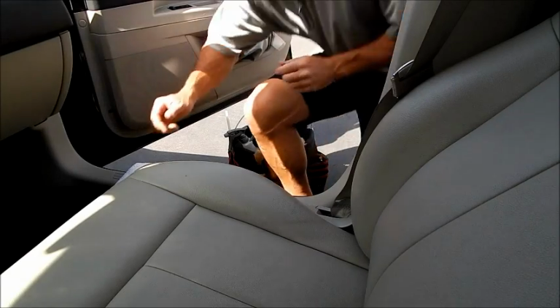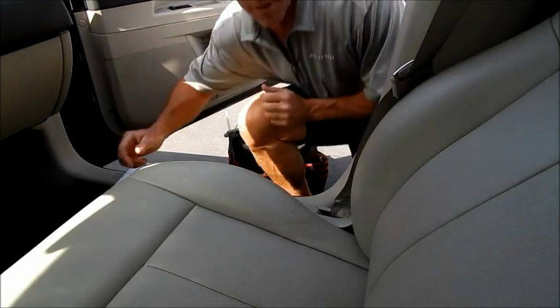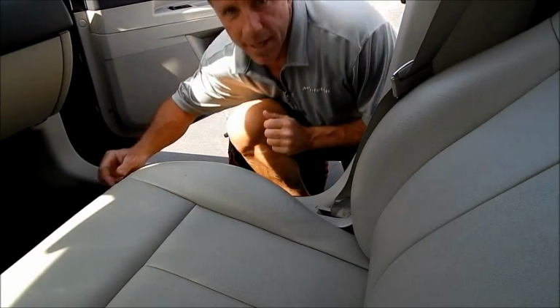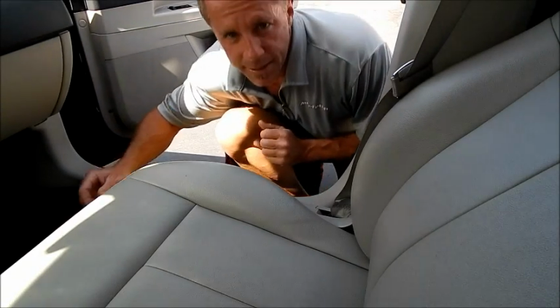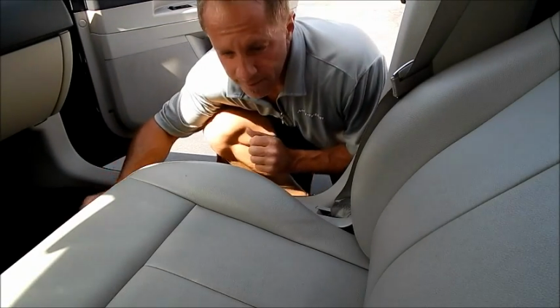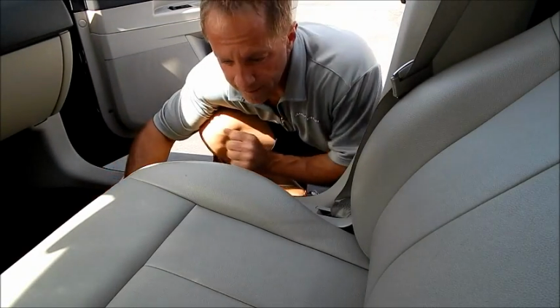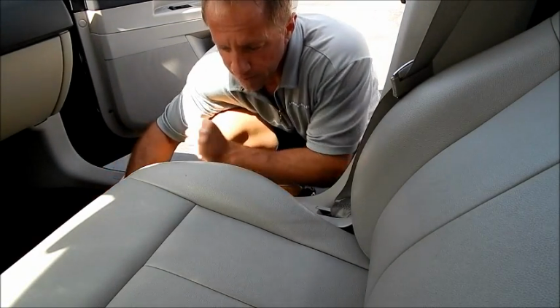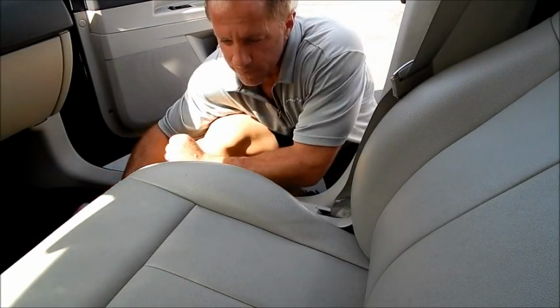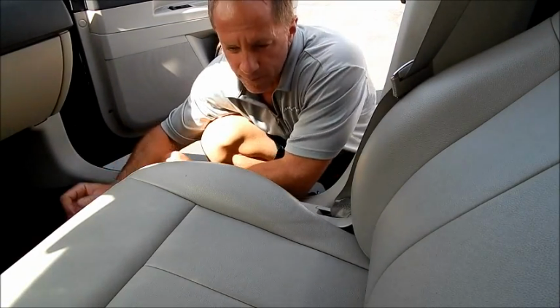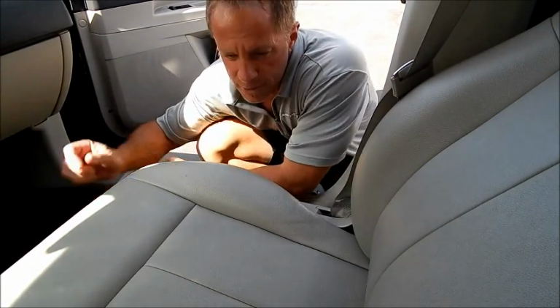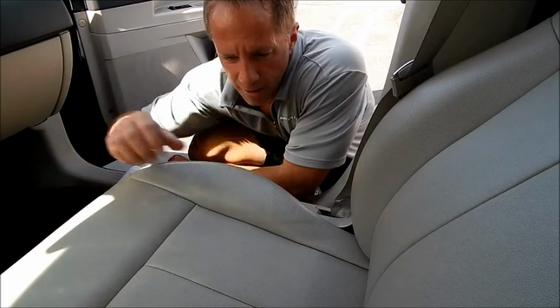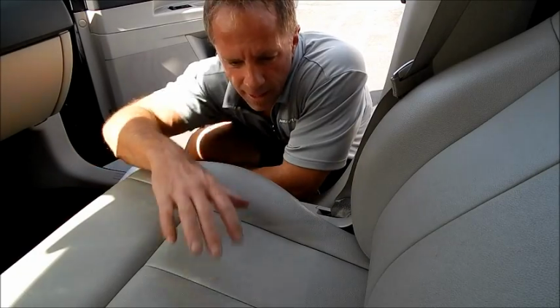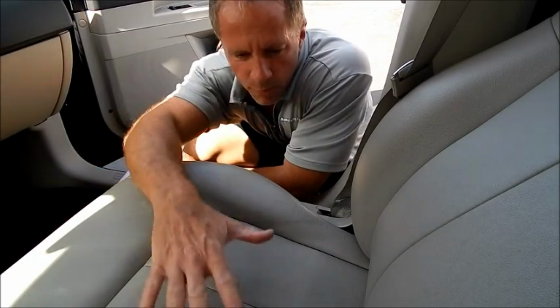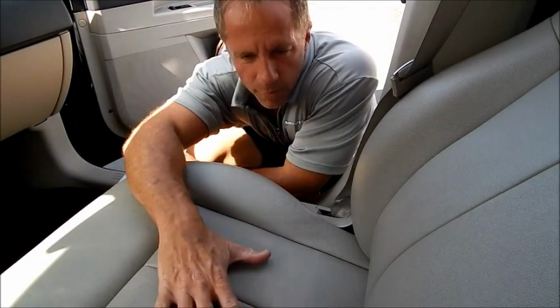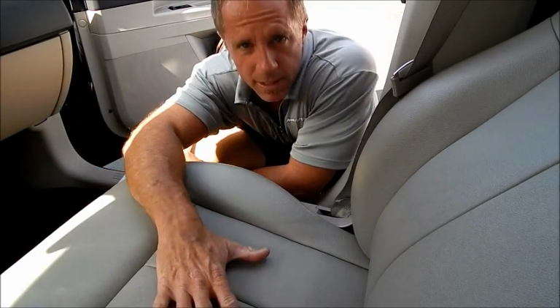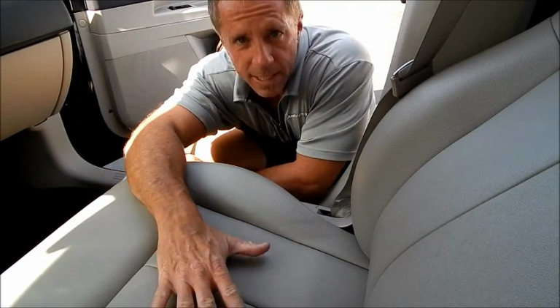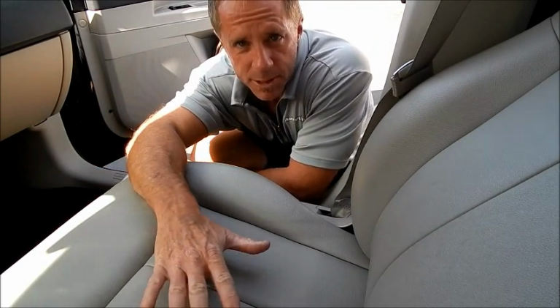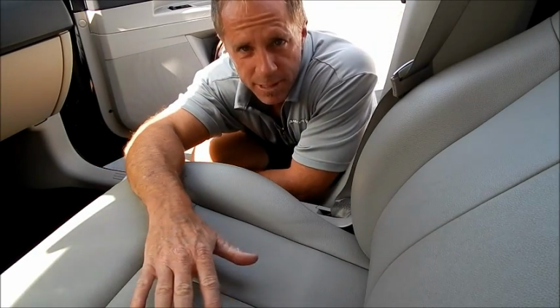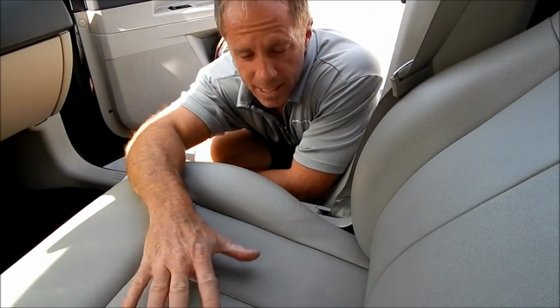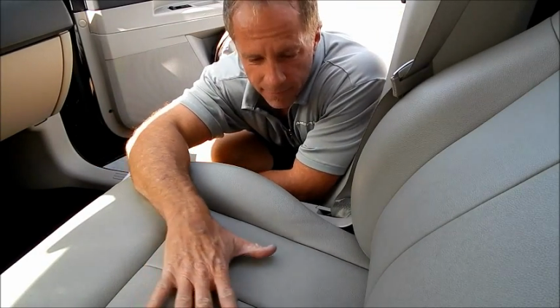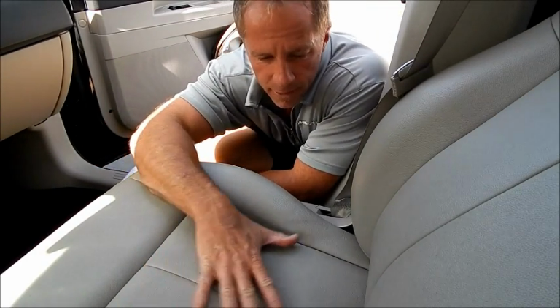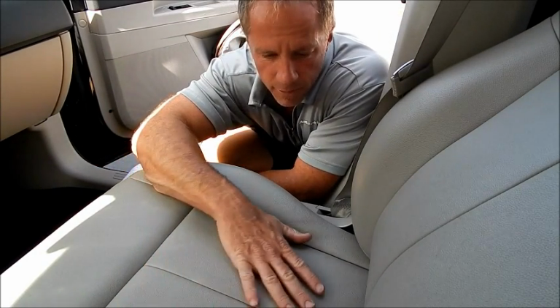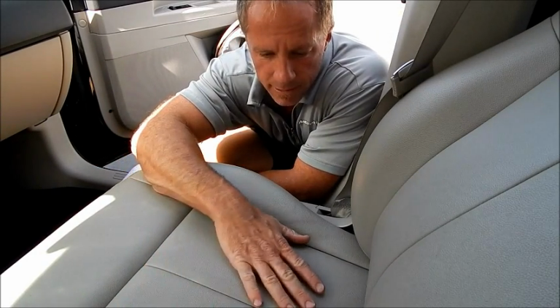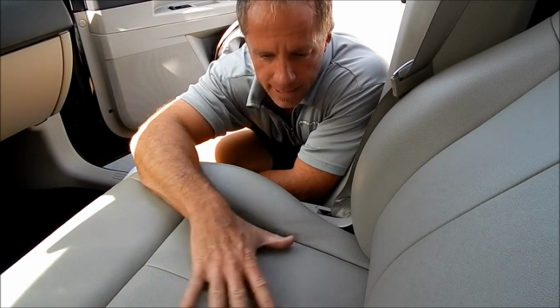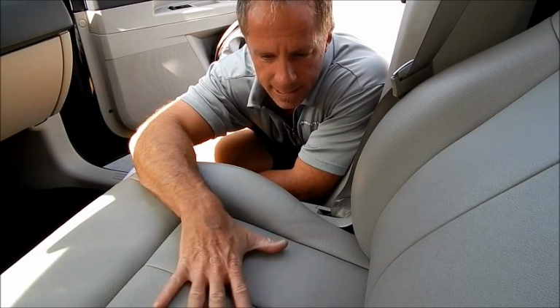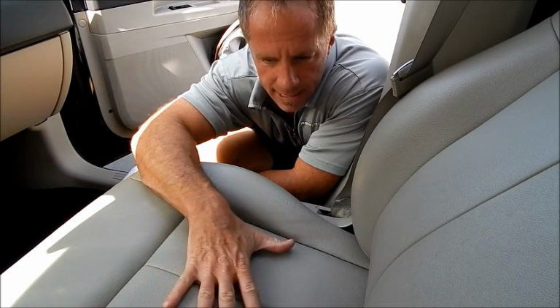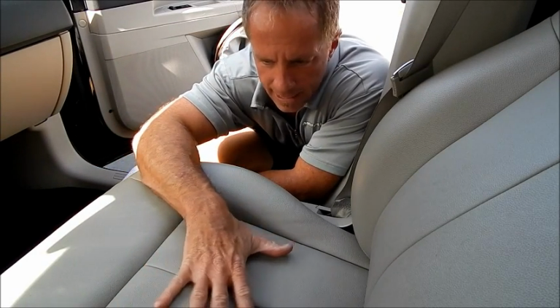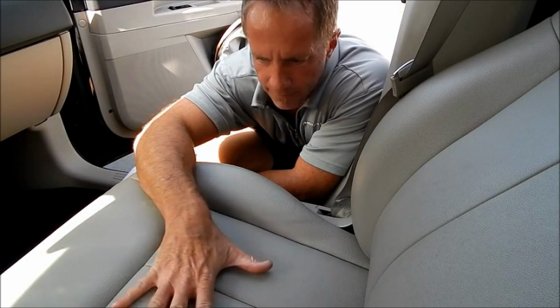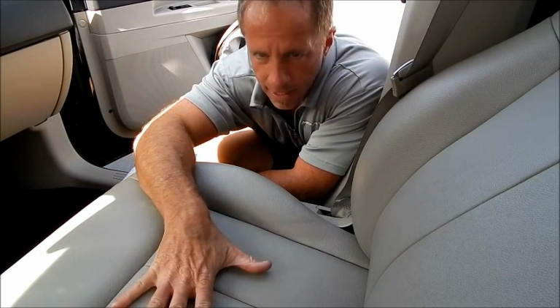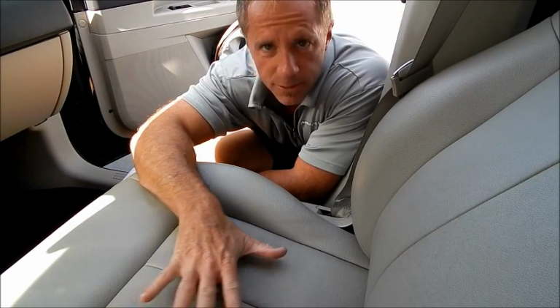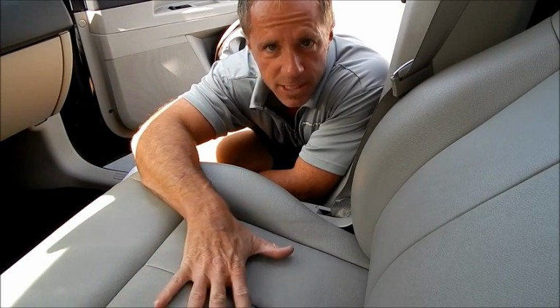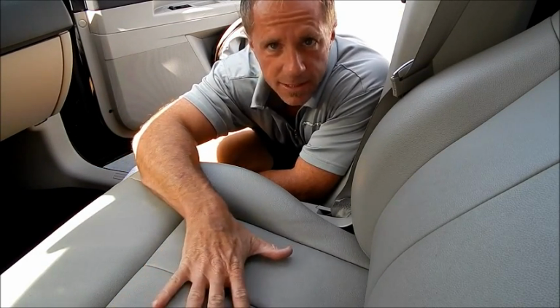Darren here. What I want to demonstrate today very quickly is the cleaning of vinyl seats.